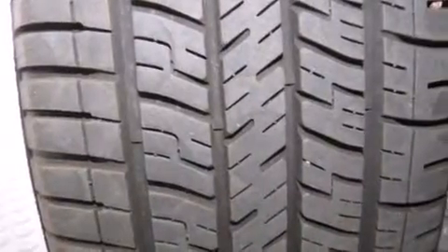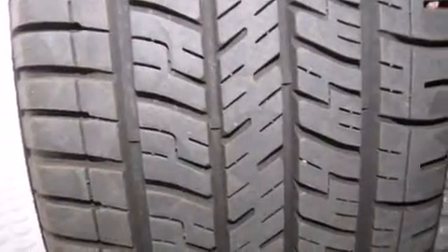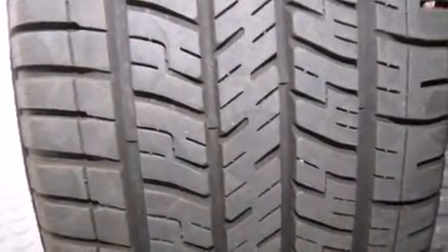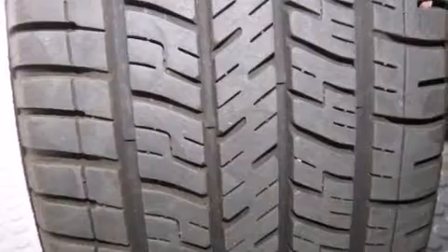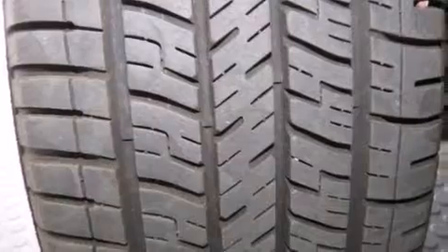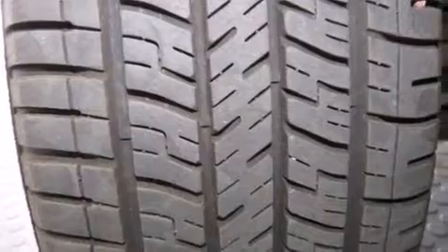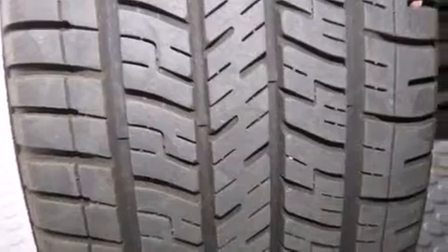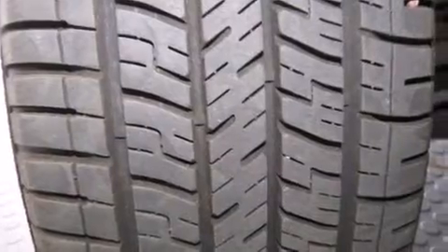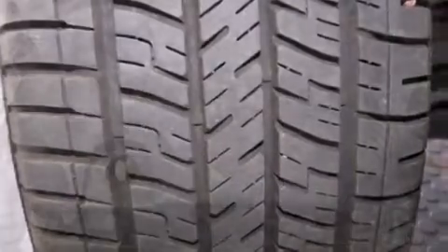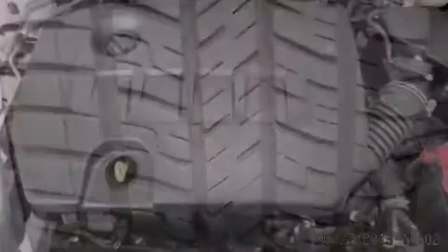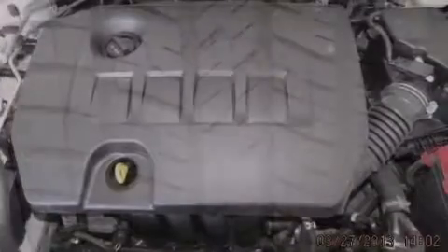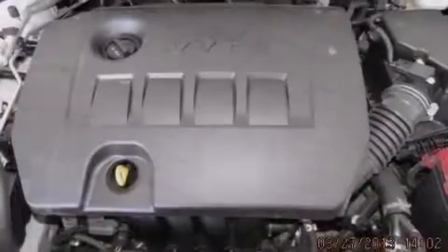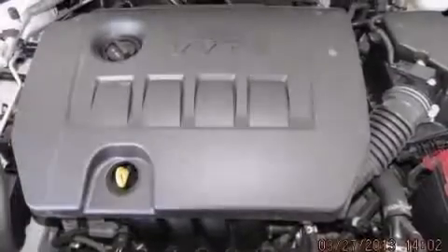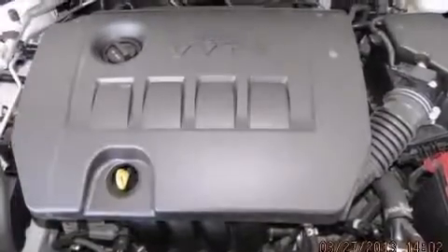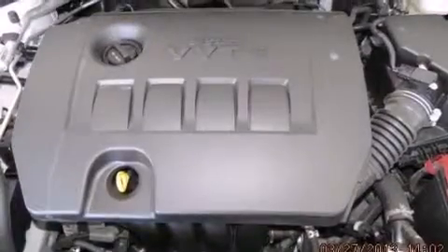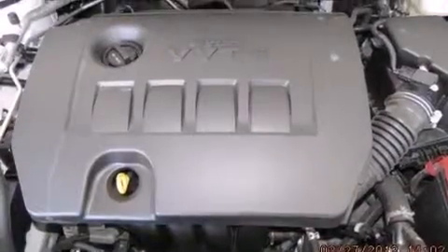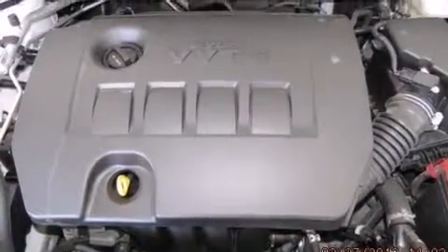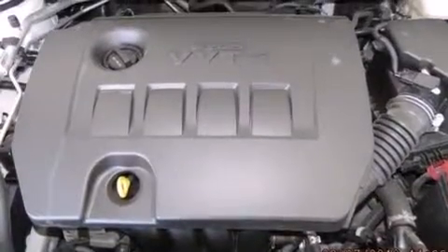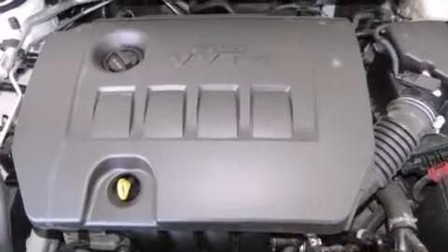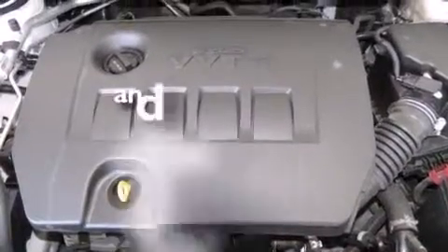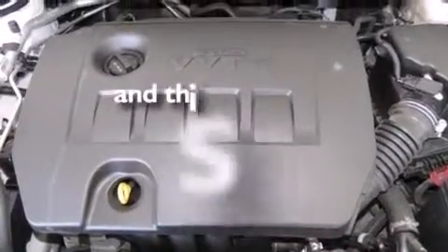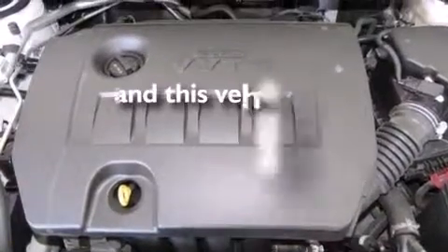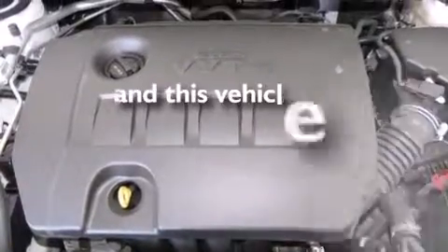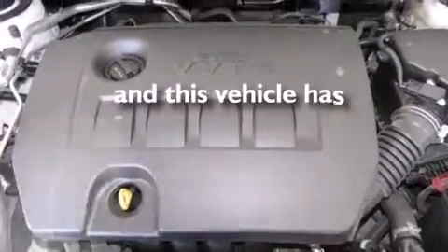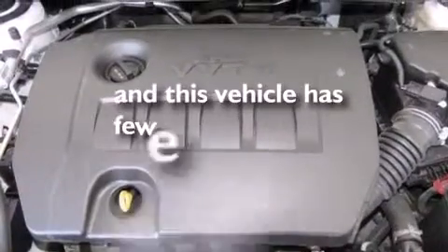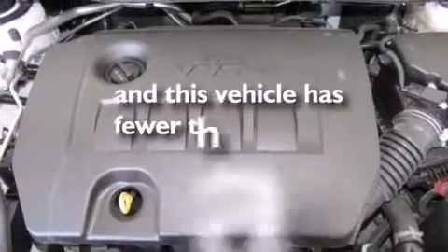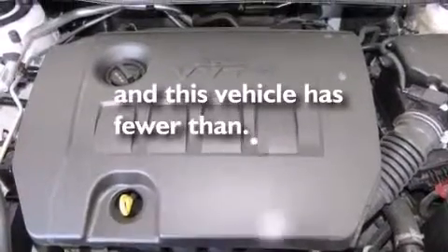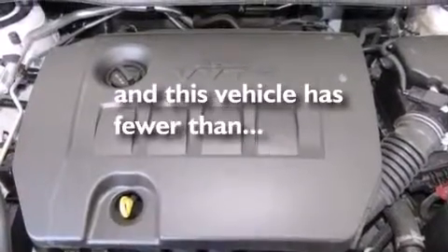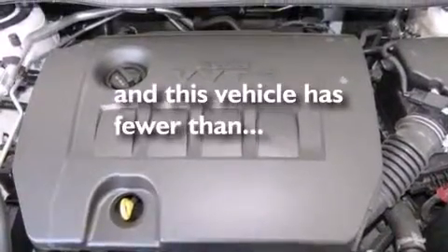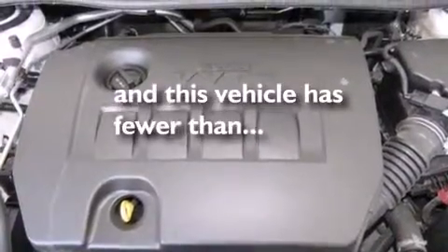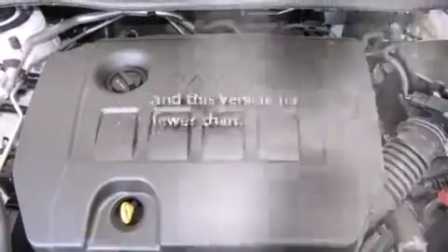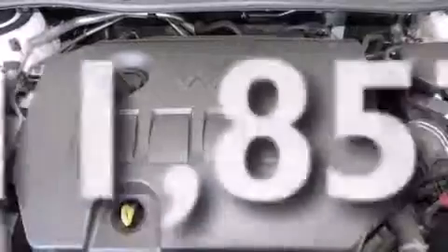Air conditioning, a pass-through rear seat, and this vehicle has less than 12,000 miles.